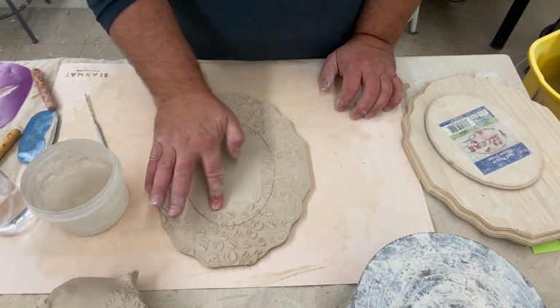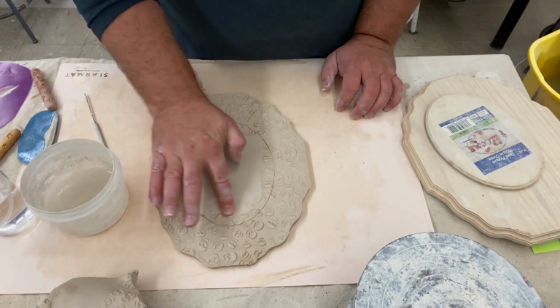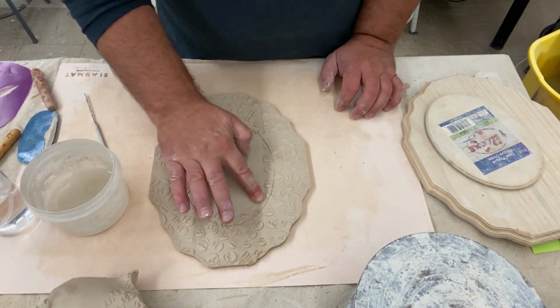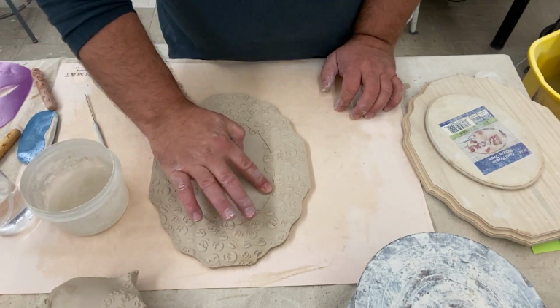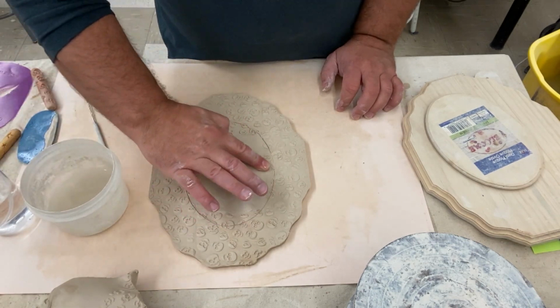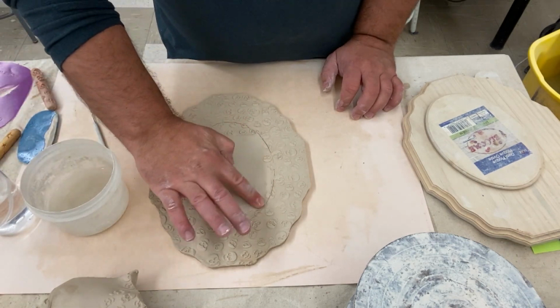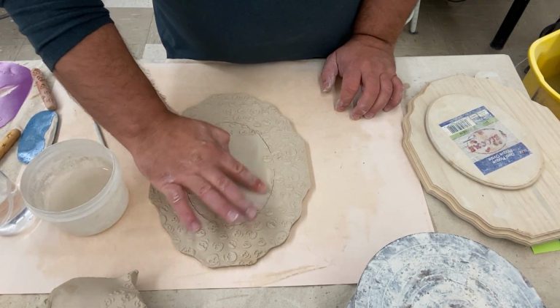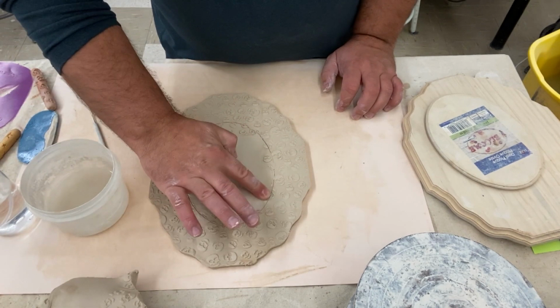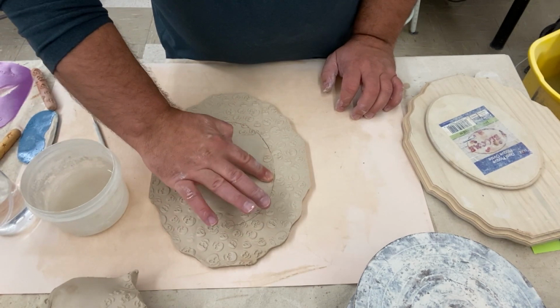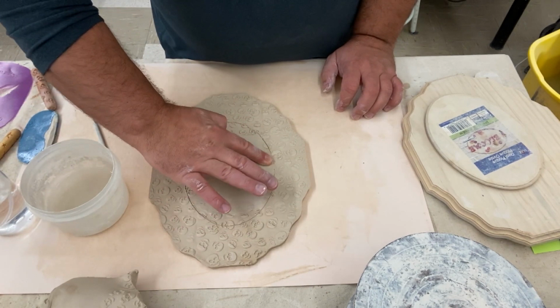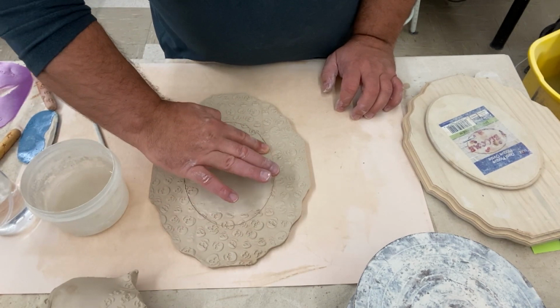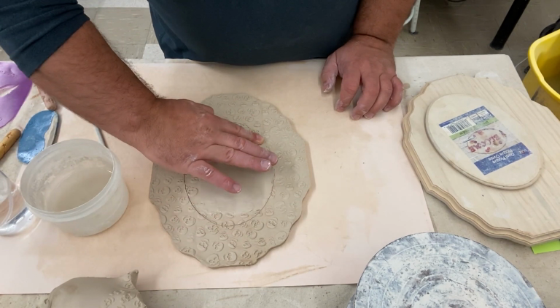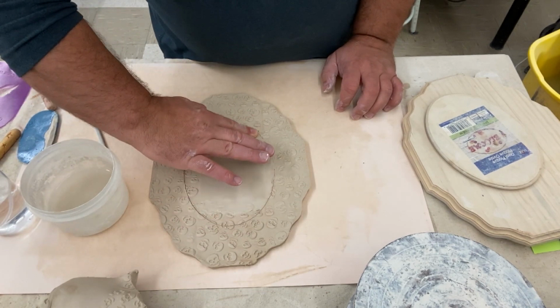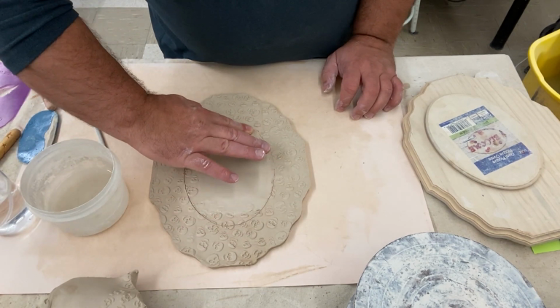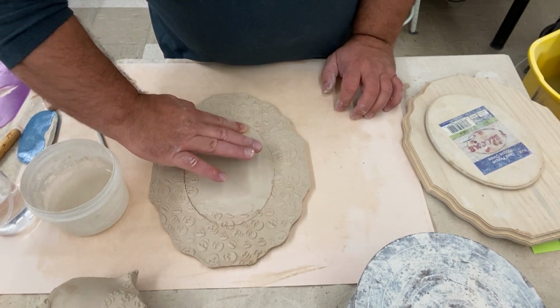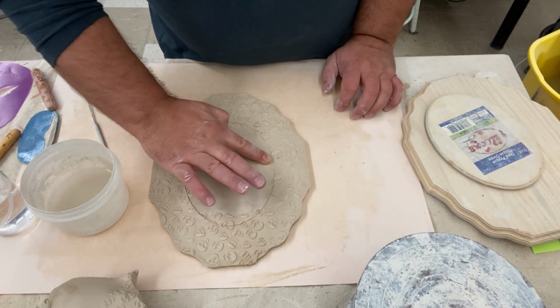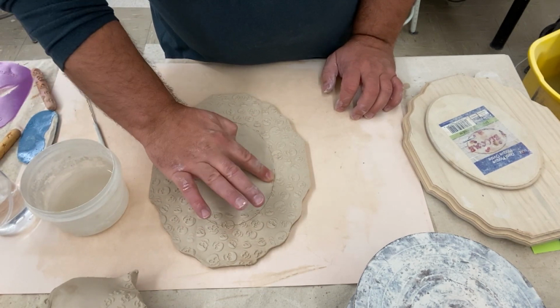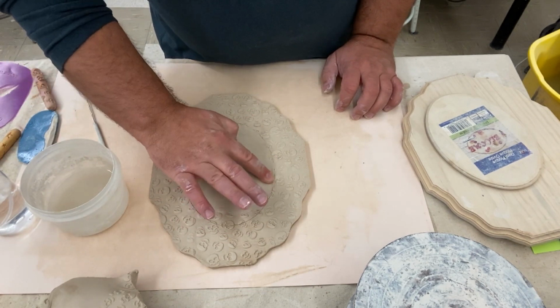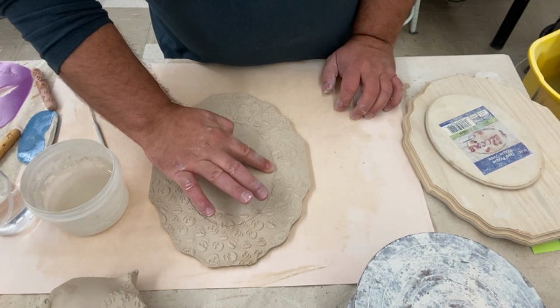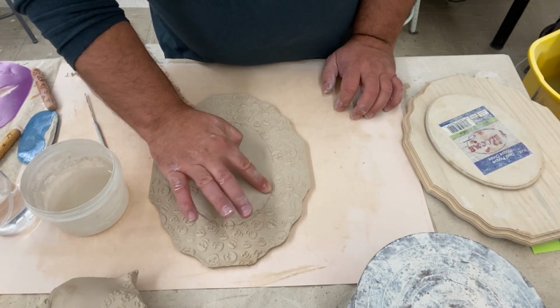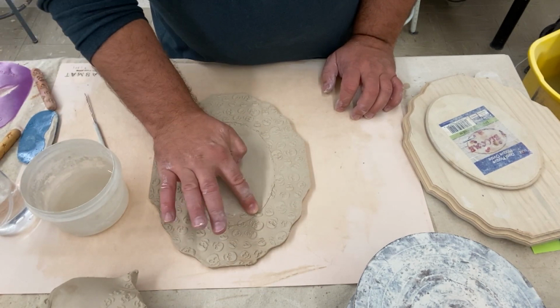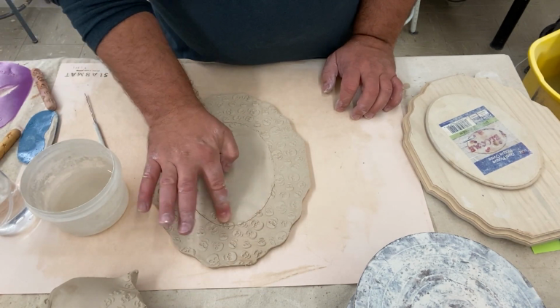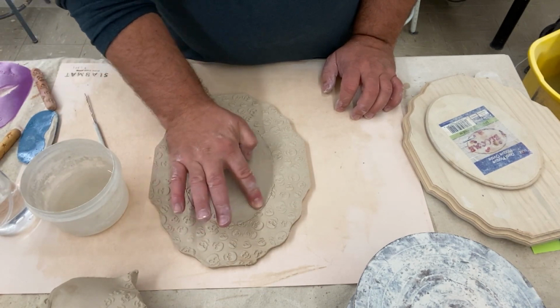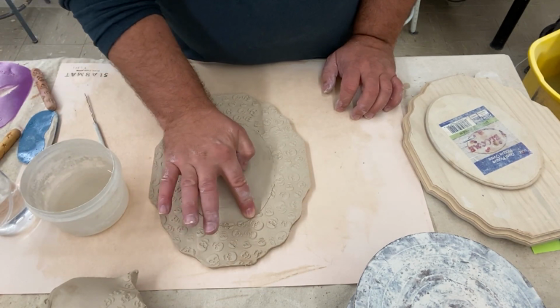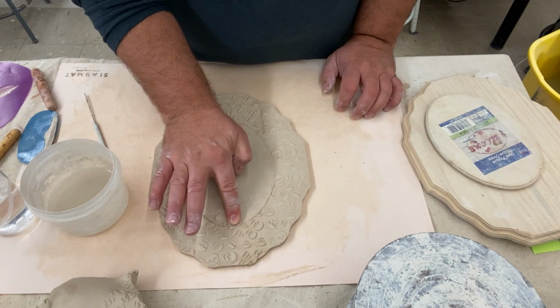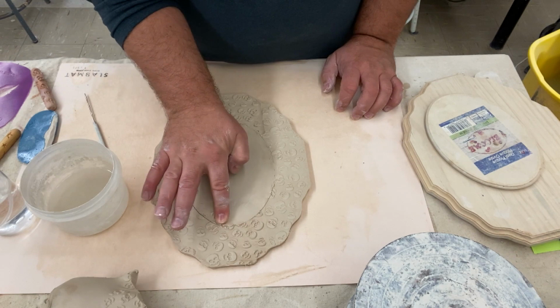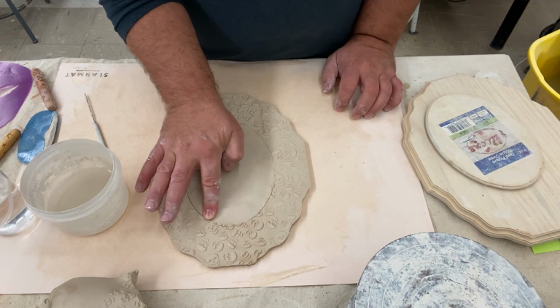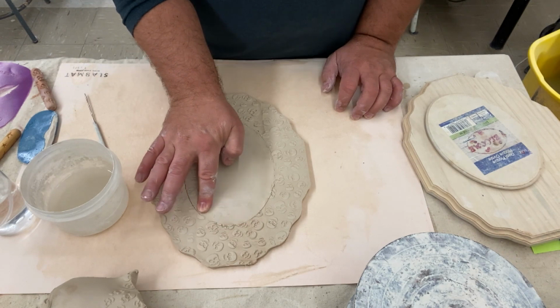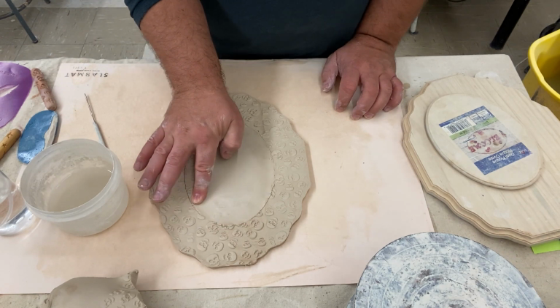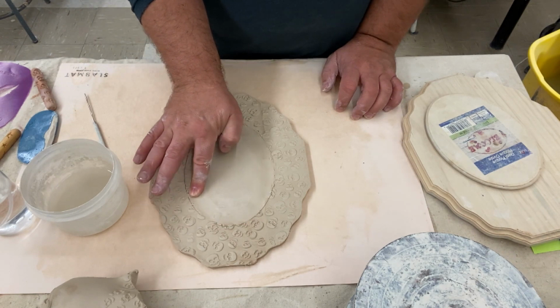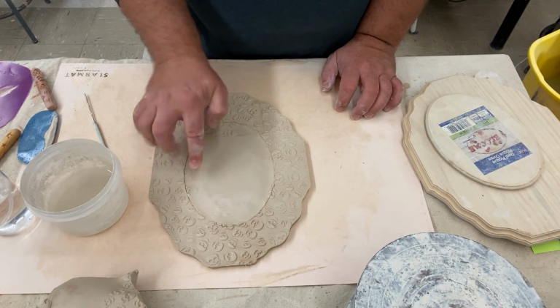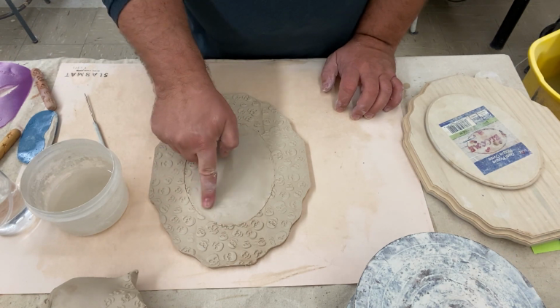I smooth off the texture inside that edge, first with my finger and then with a rib.